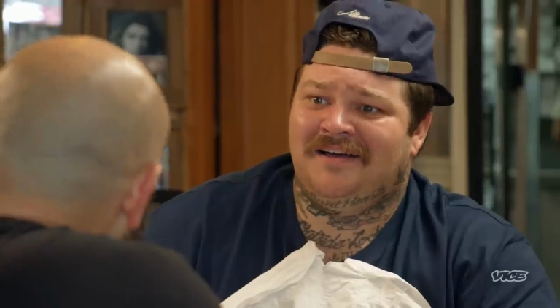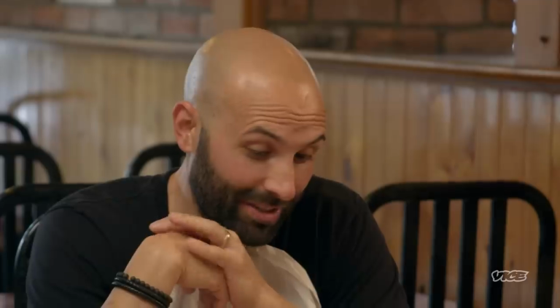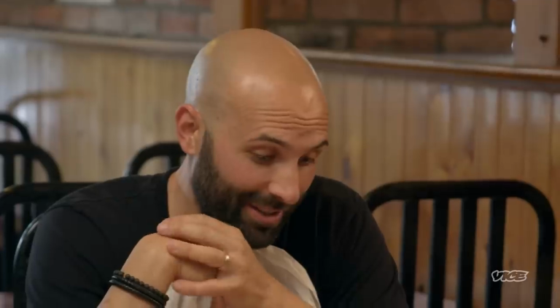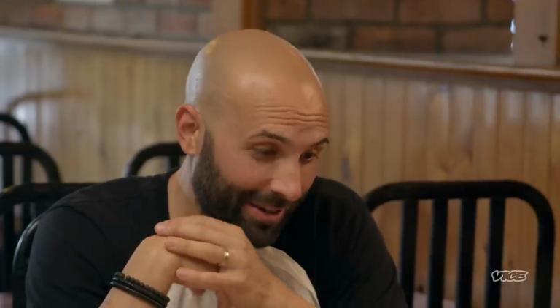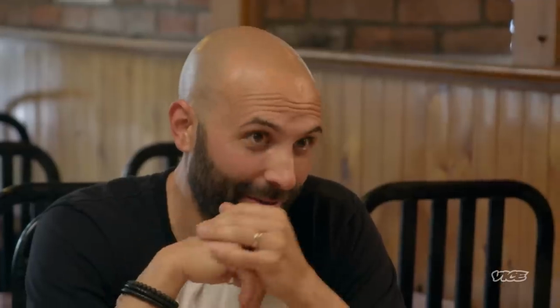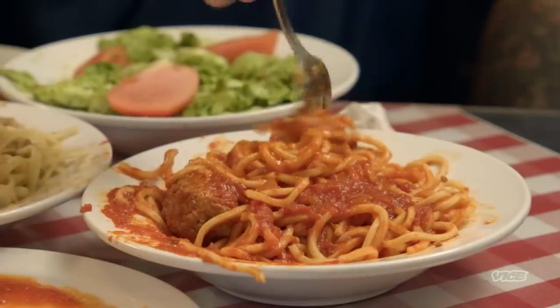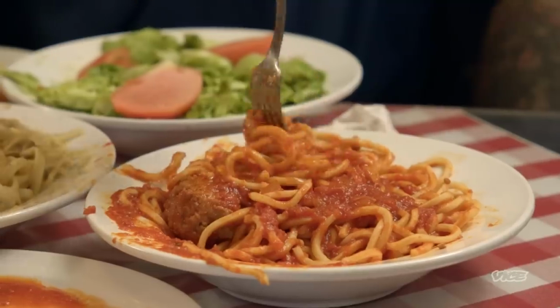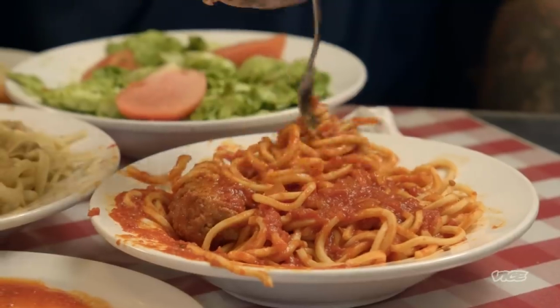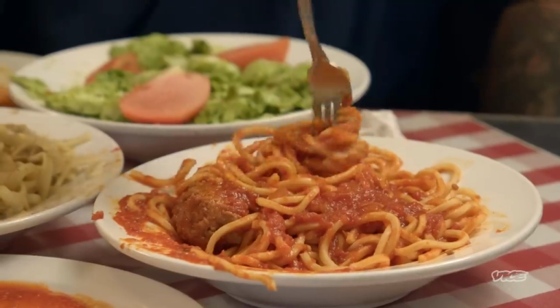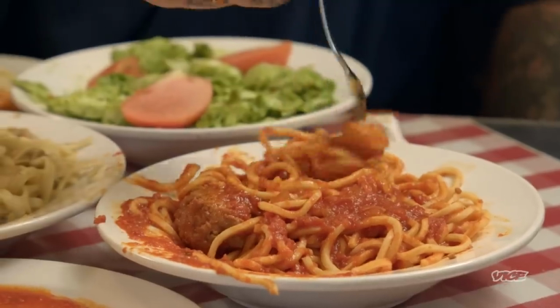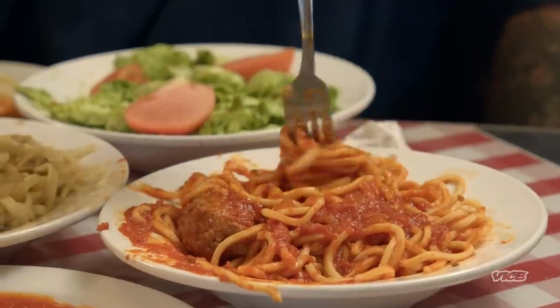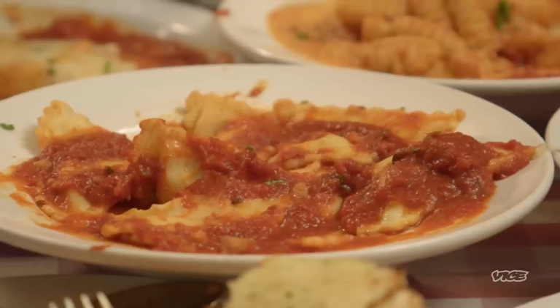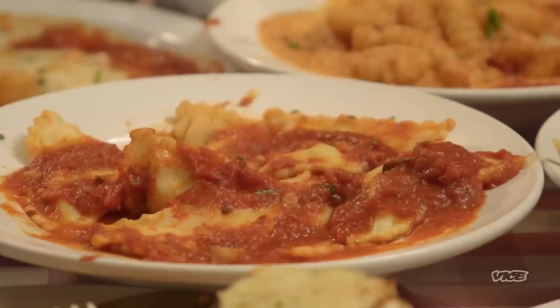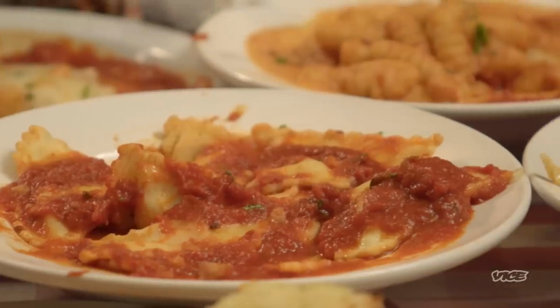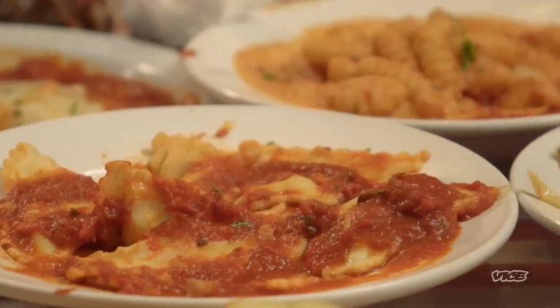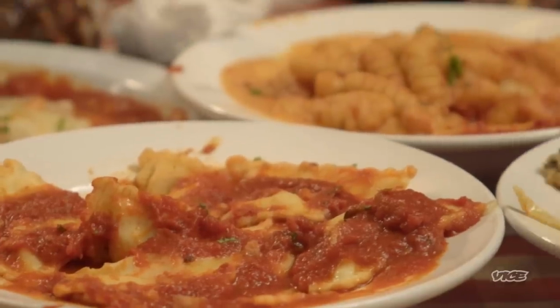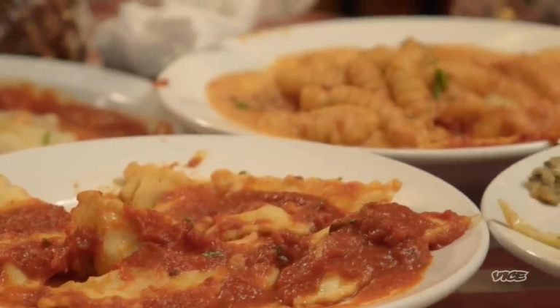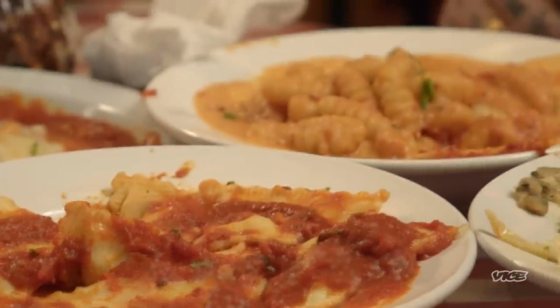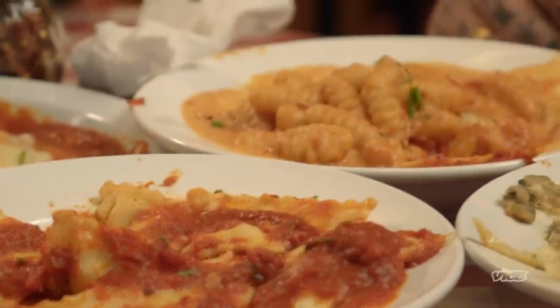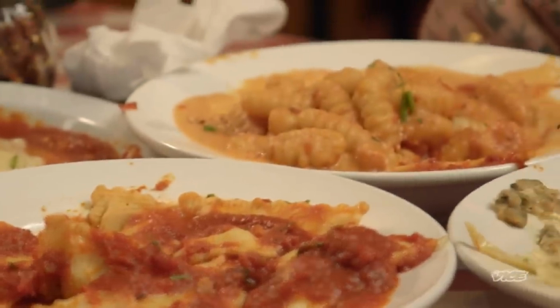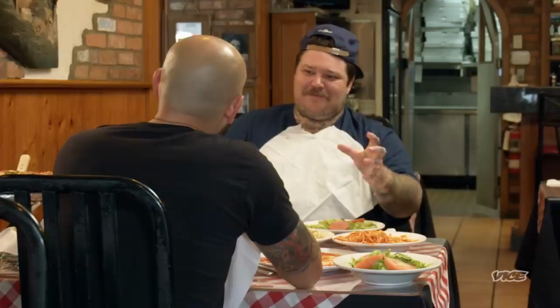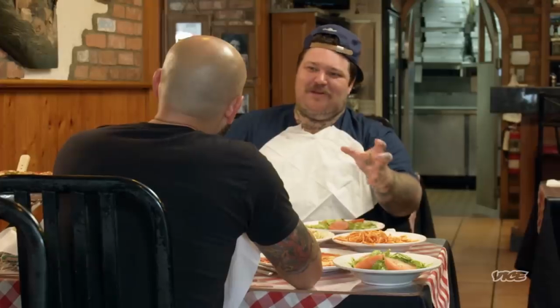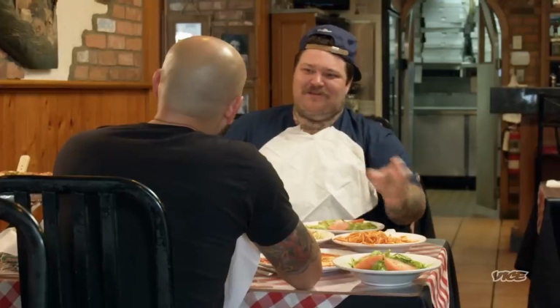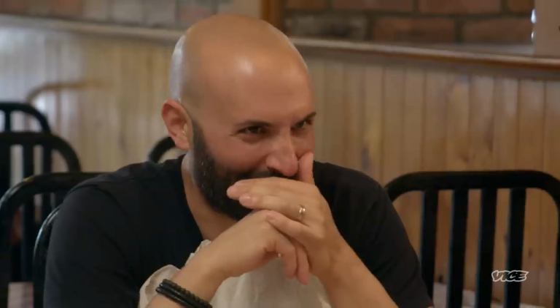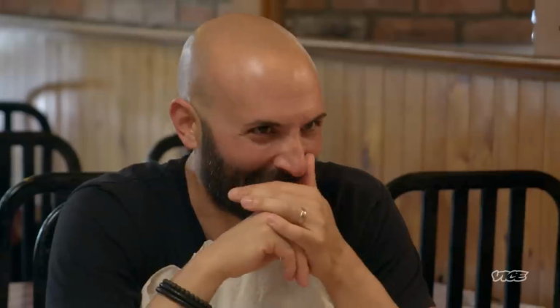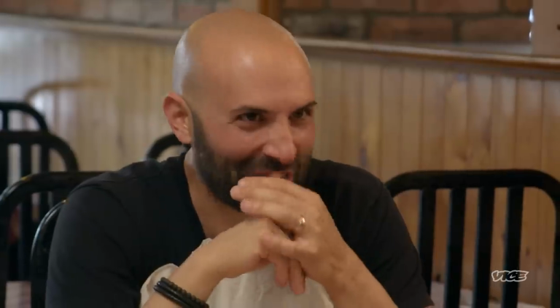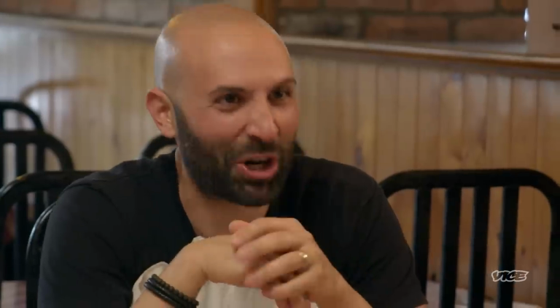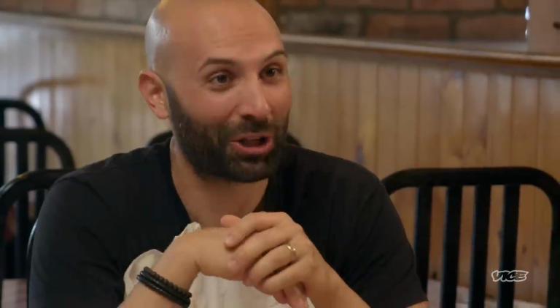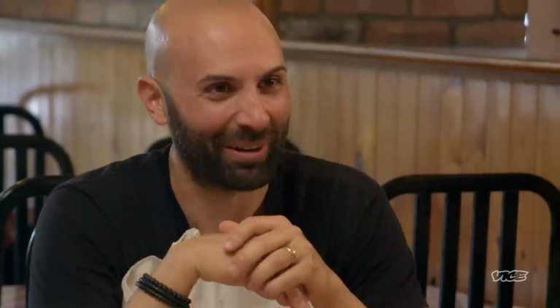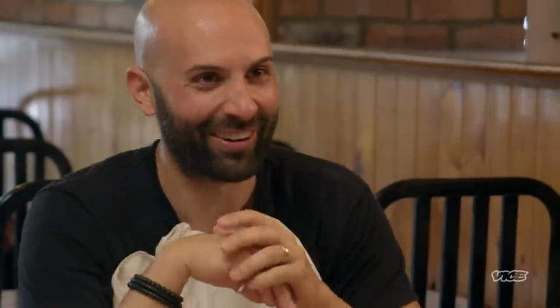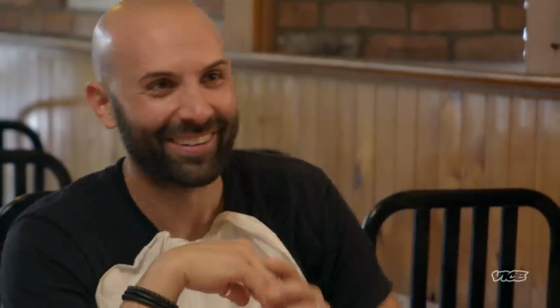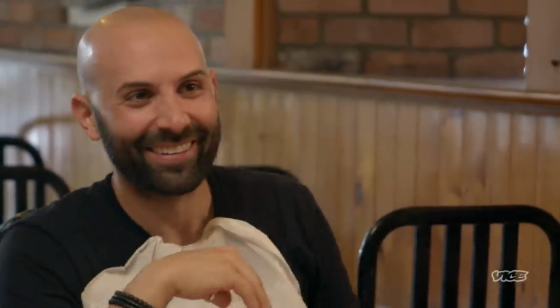We're going to take this to go. Cold spaghetti sandwich with a big glass of chocolate milk.